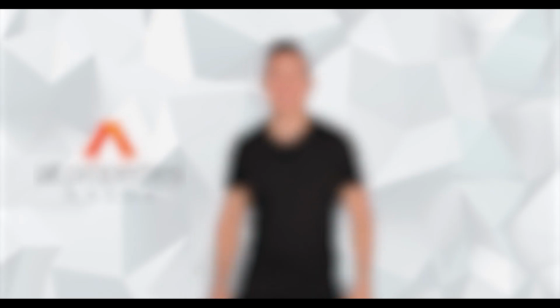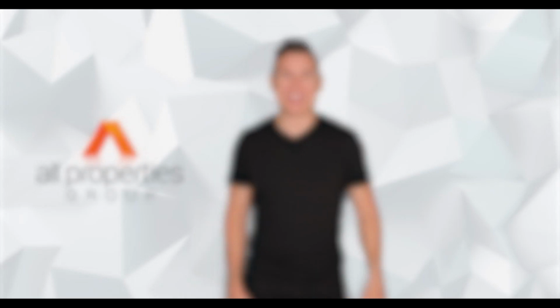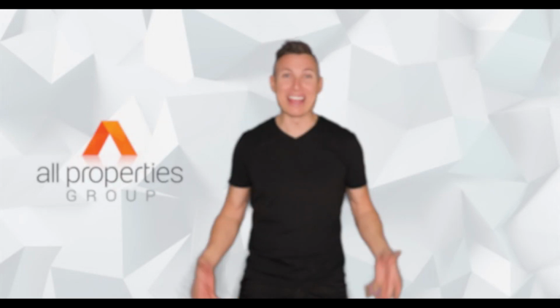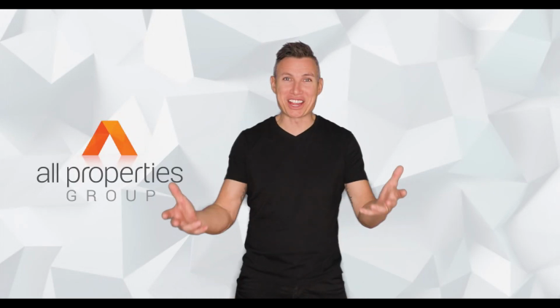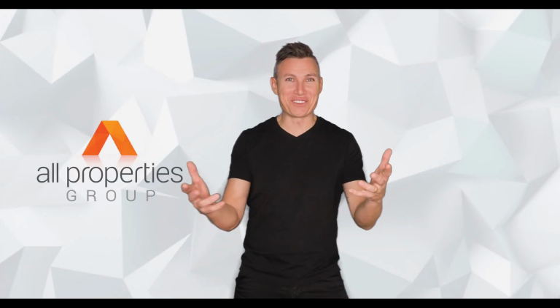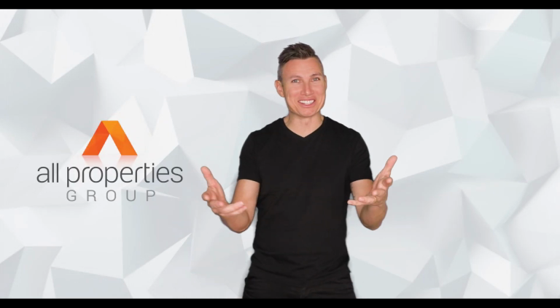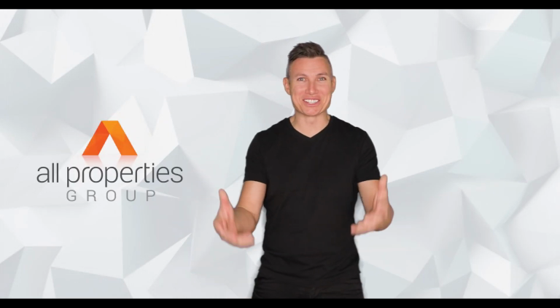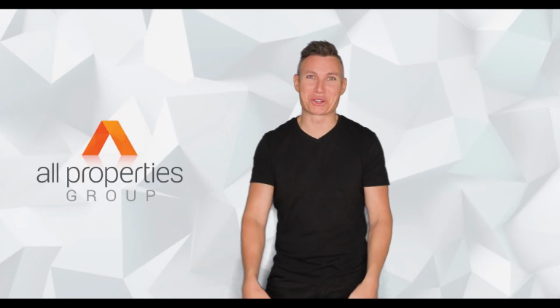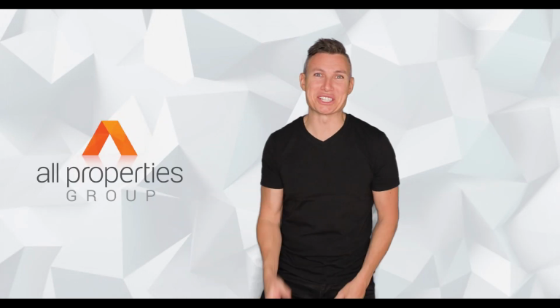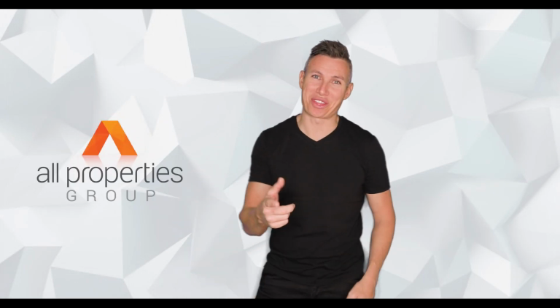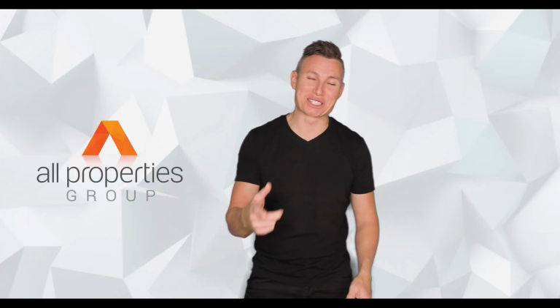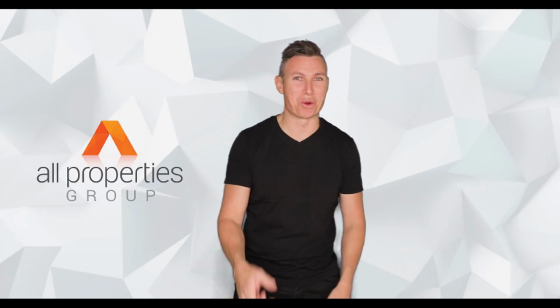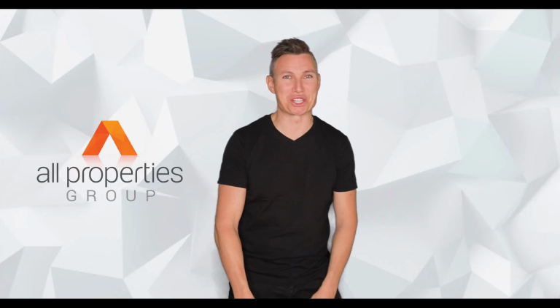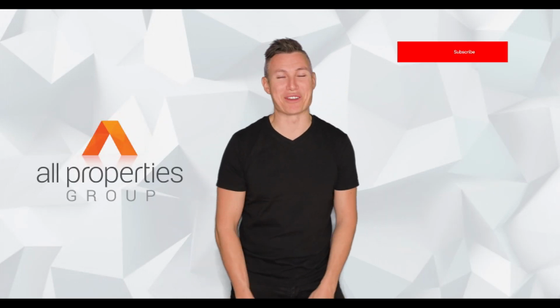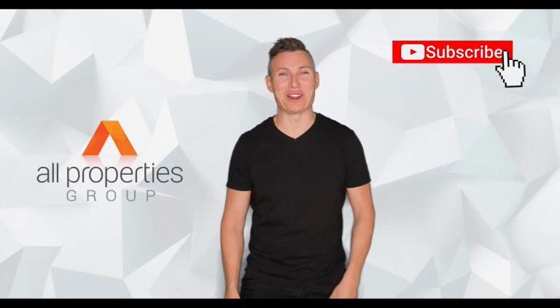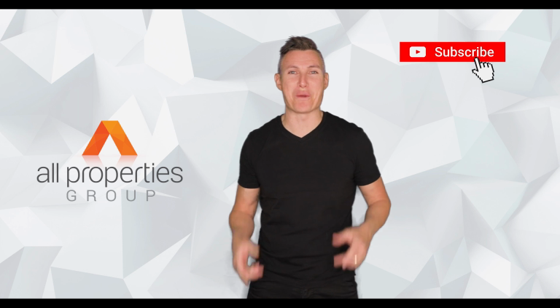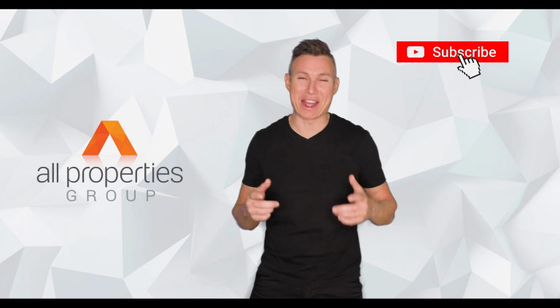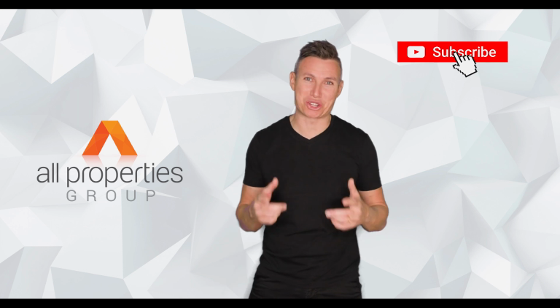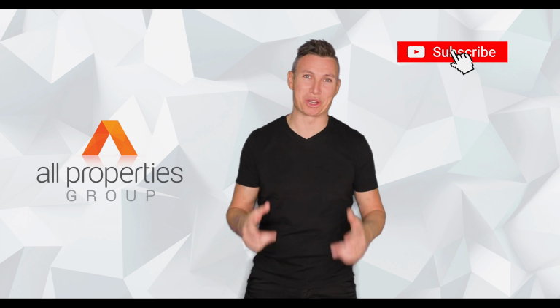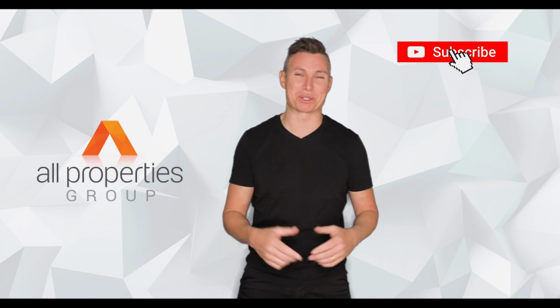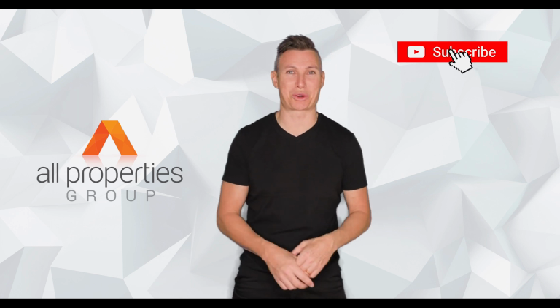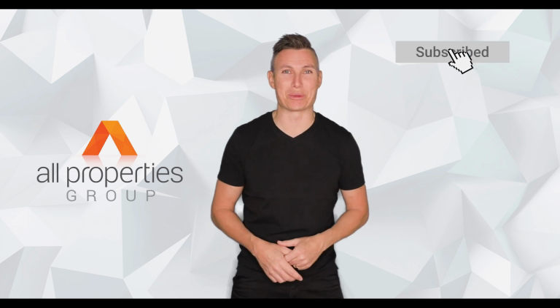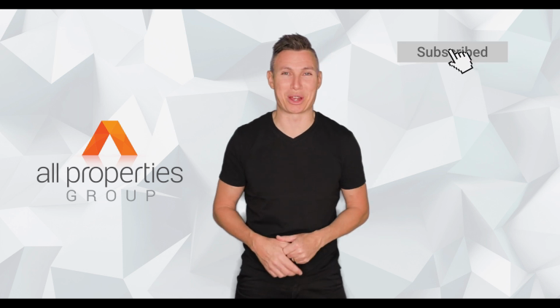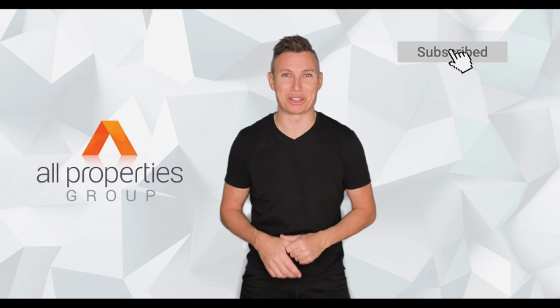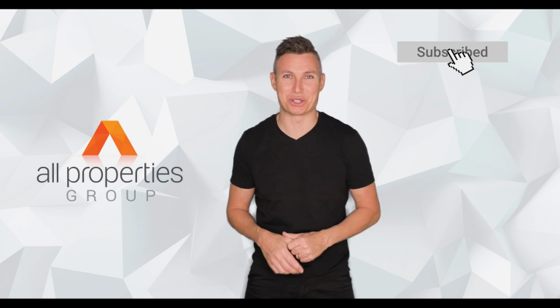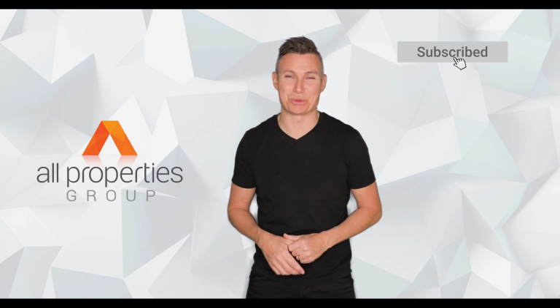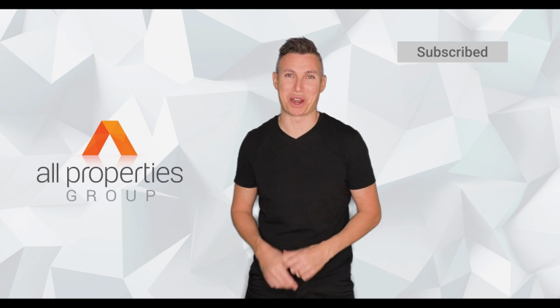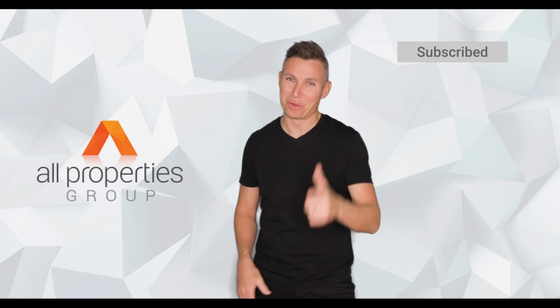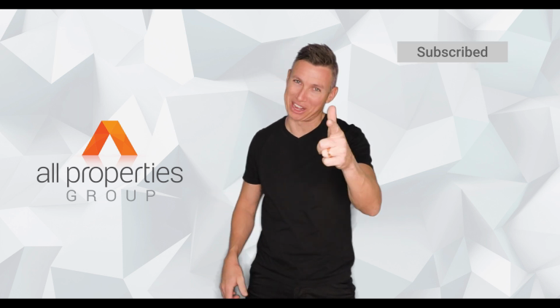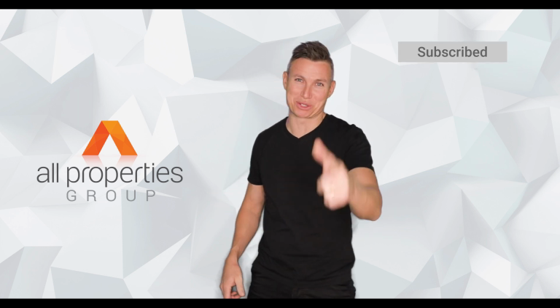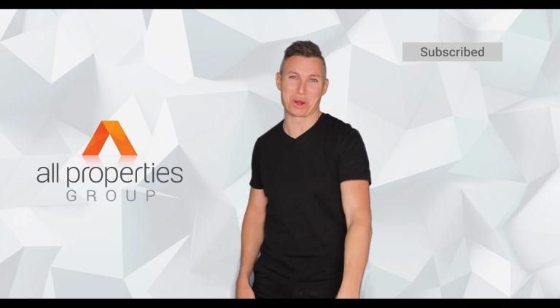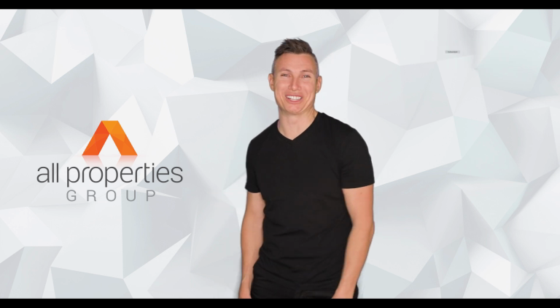Hey champions, it's Chris. Thanks for watching our video. Make sure you've subscribed to our YouTube channel — thanks for watching.